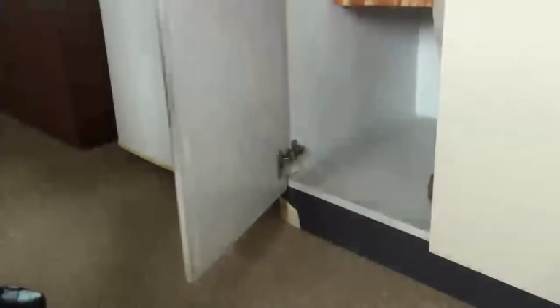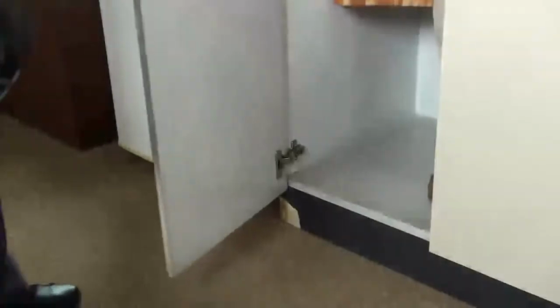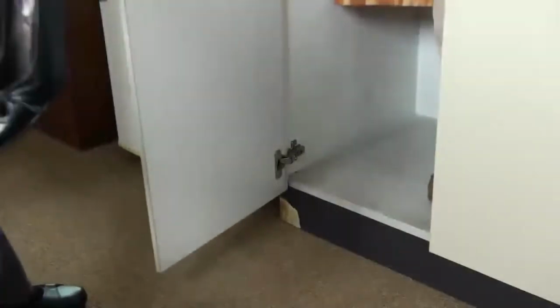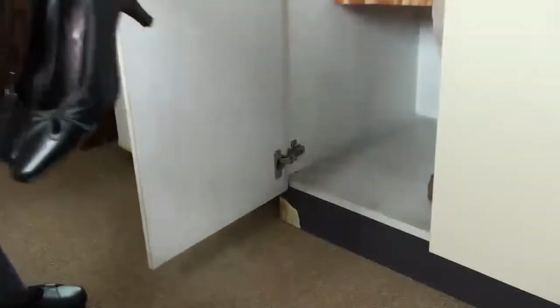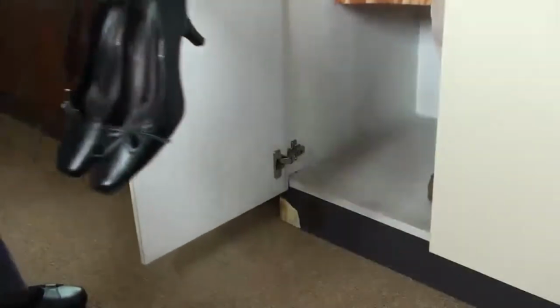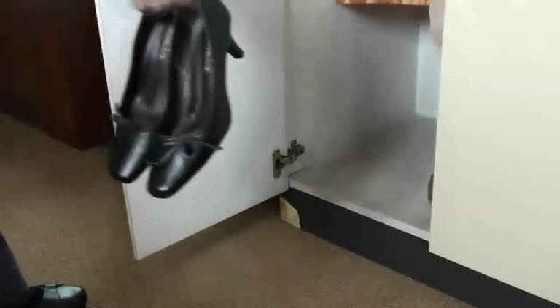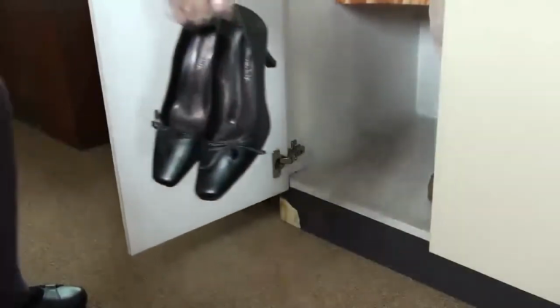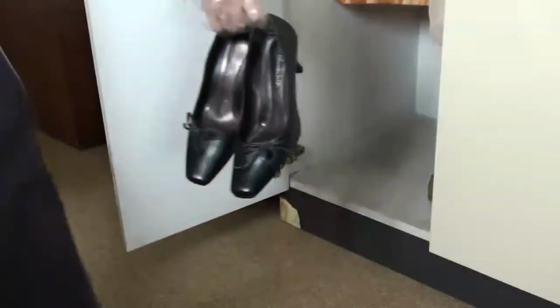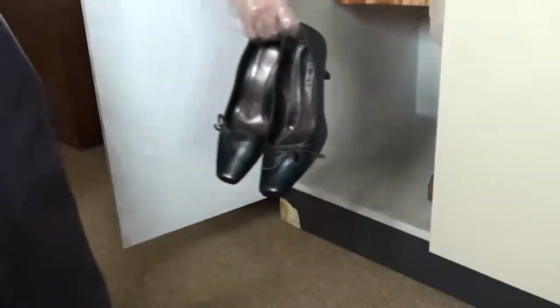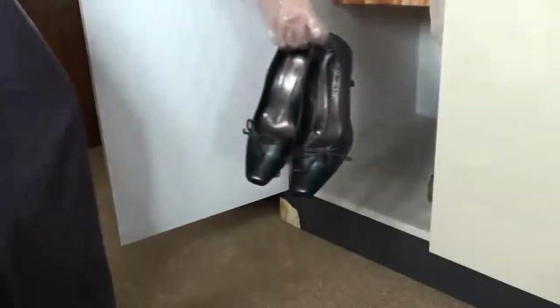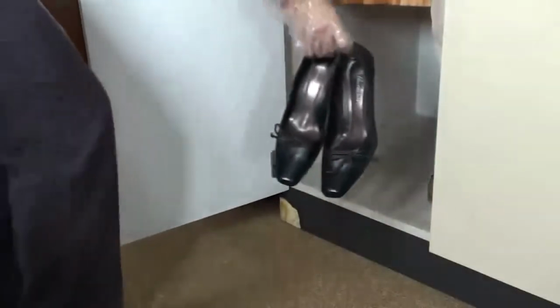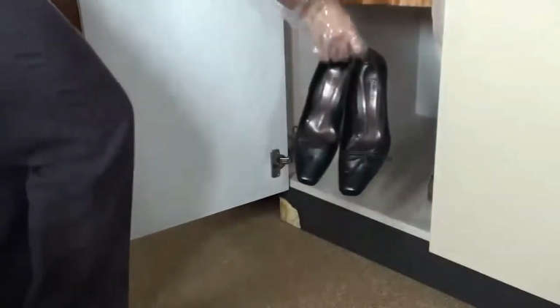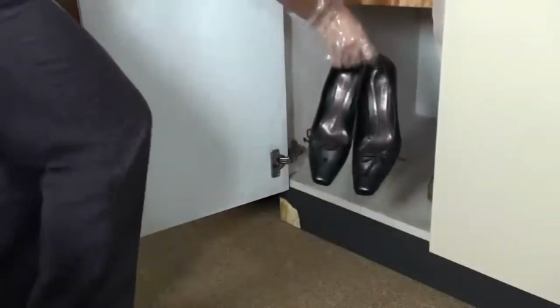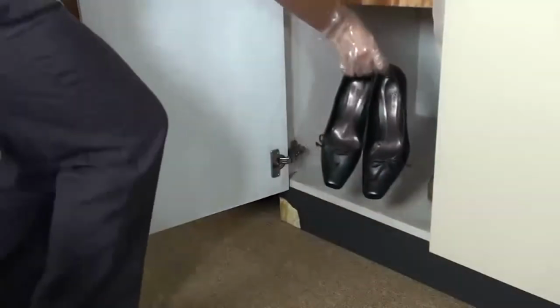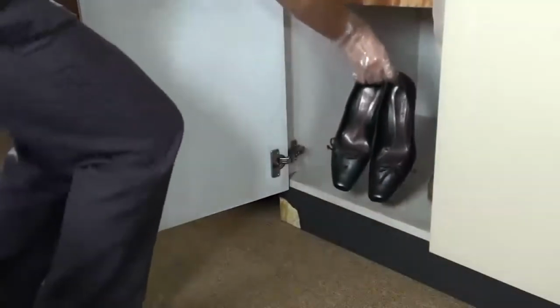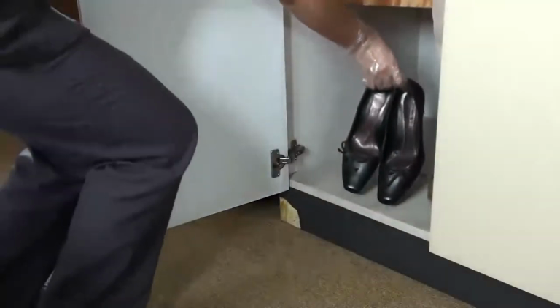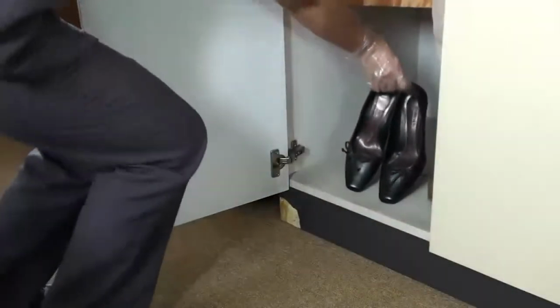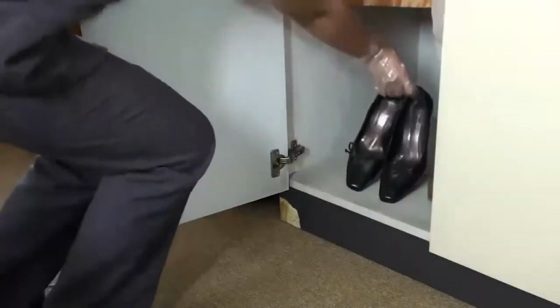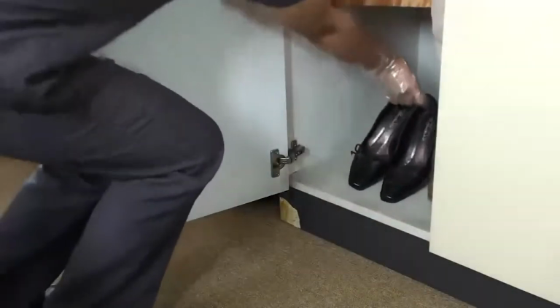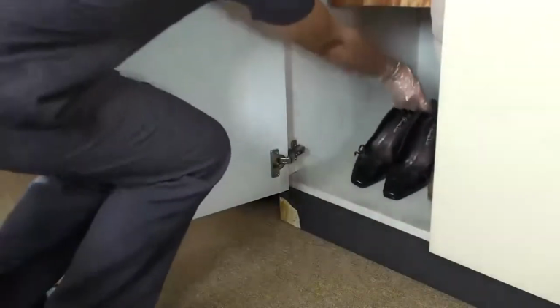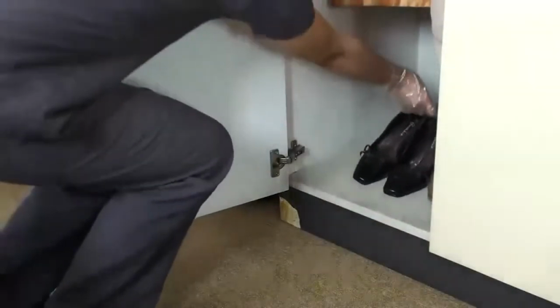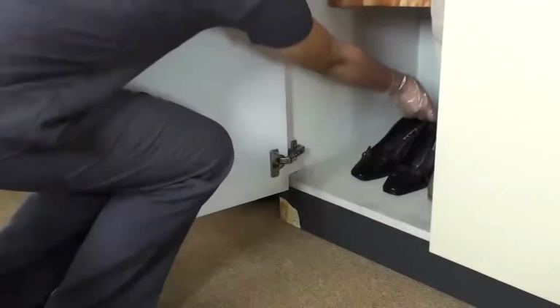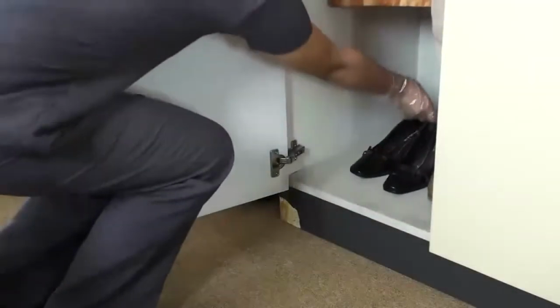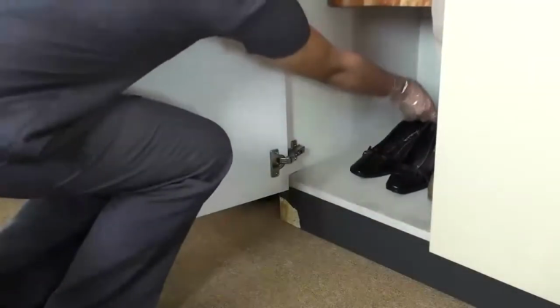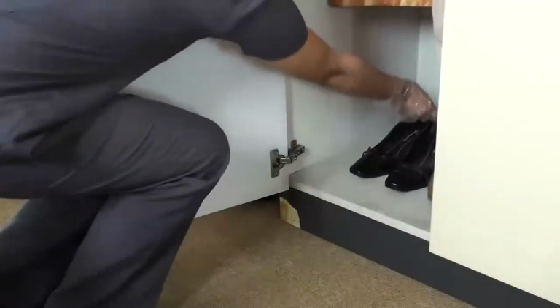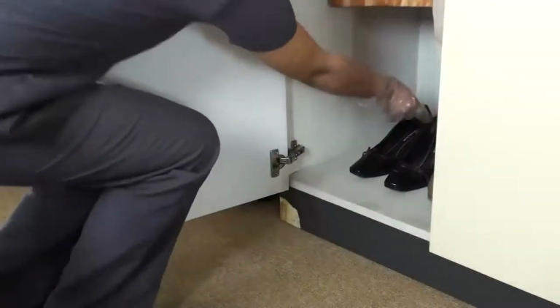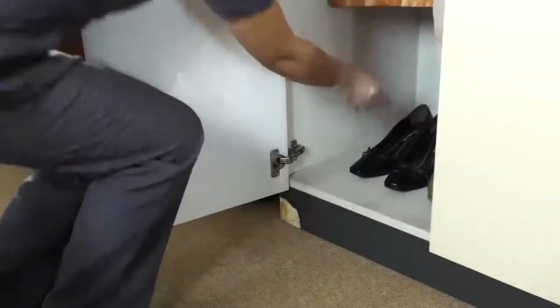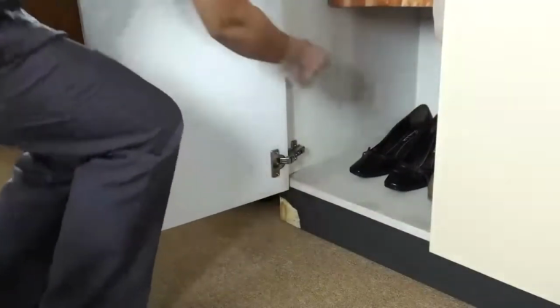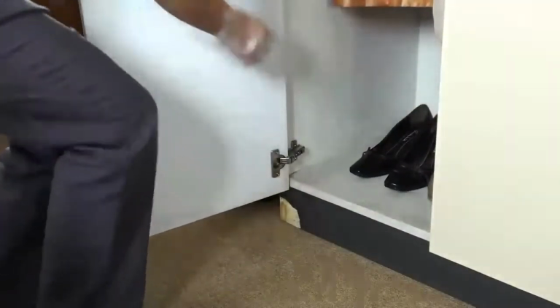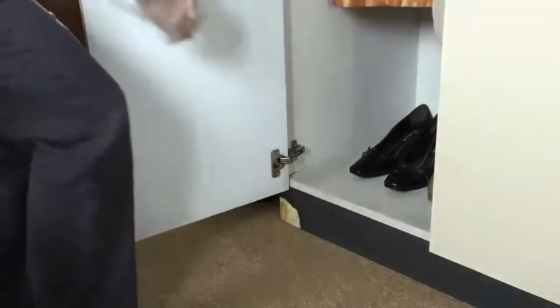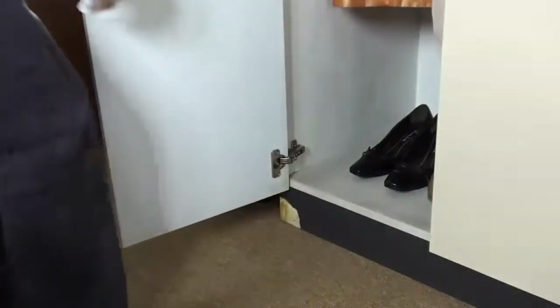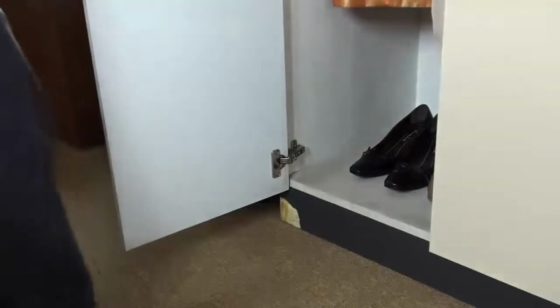Put back all the materials in the basket and return the shoe back in the closet.